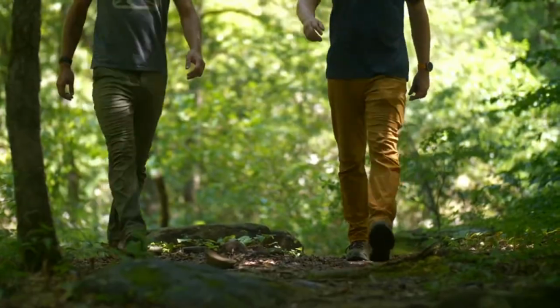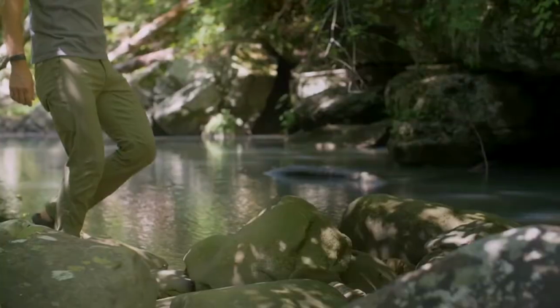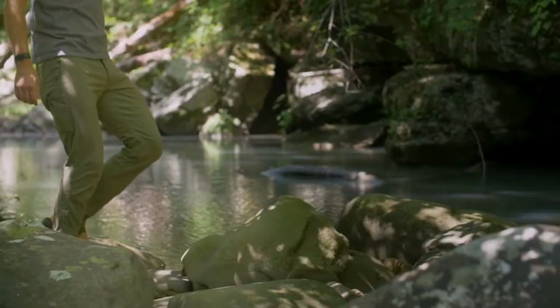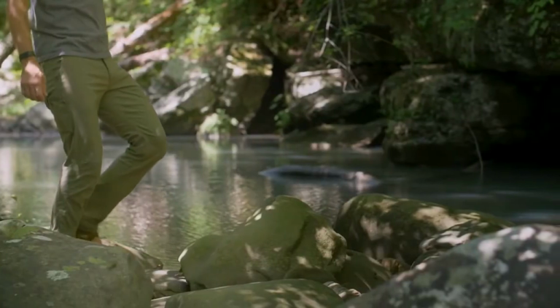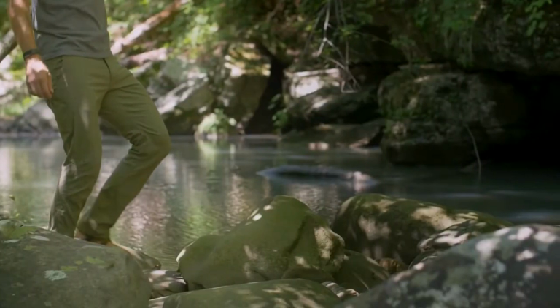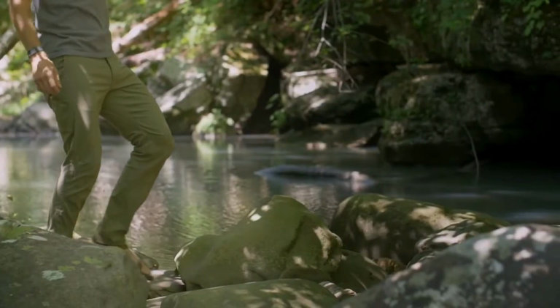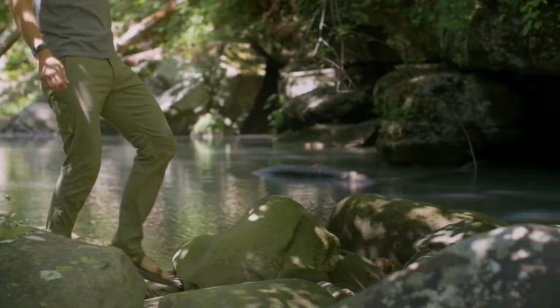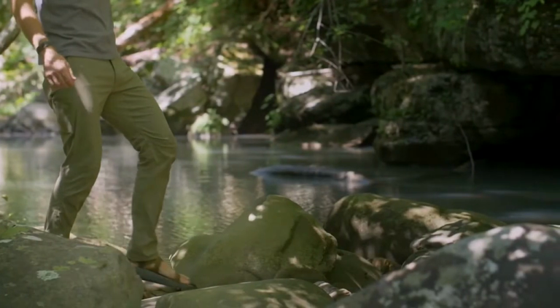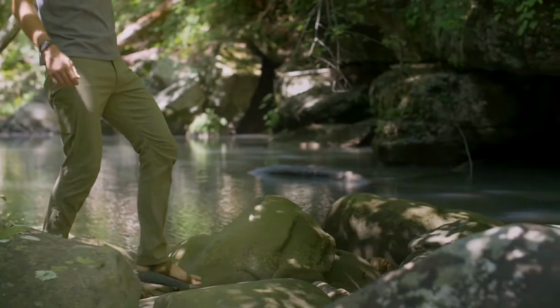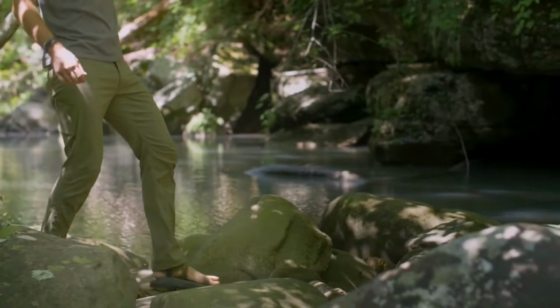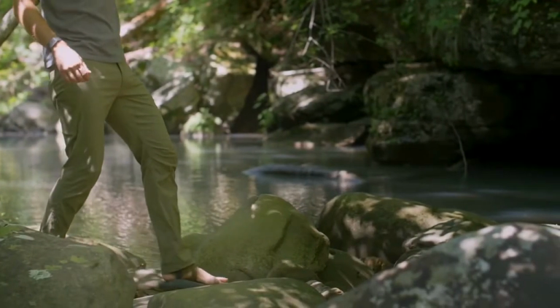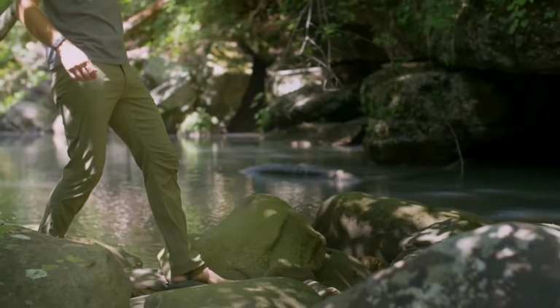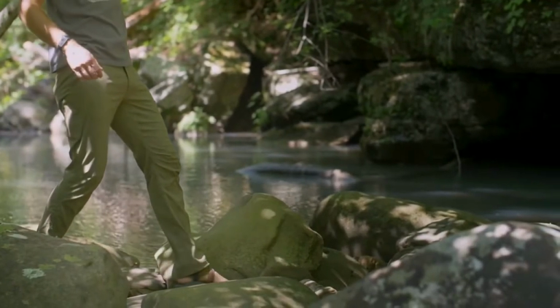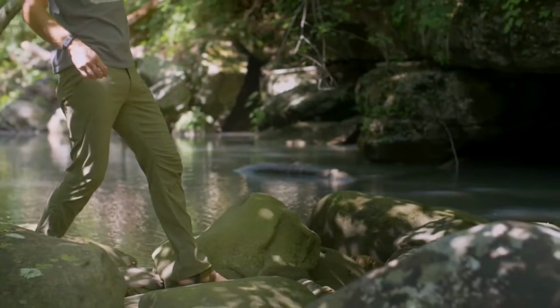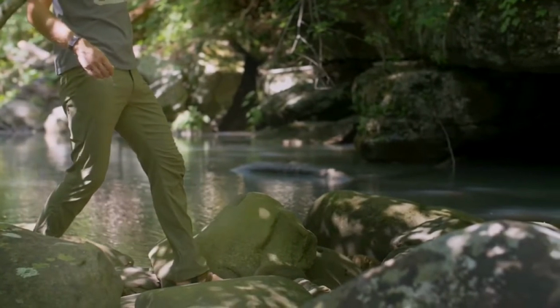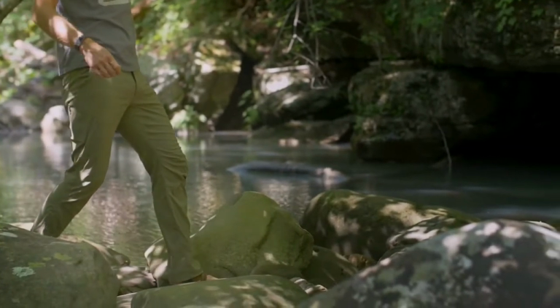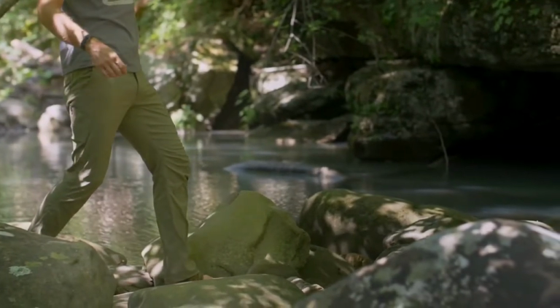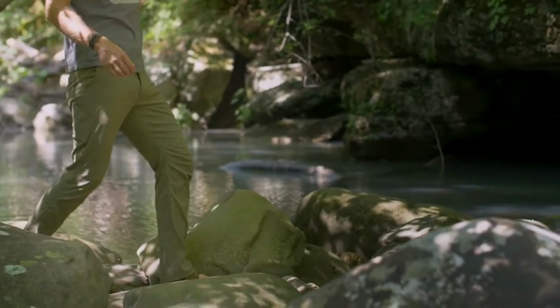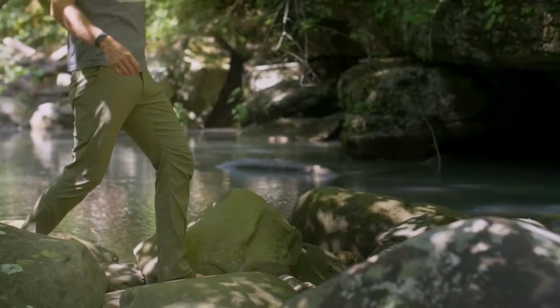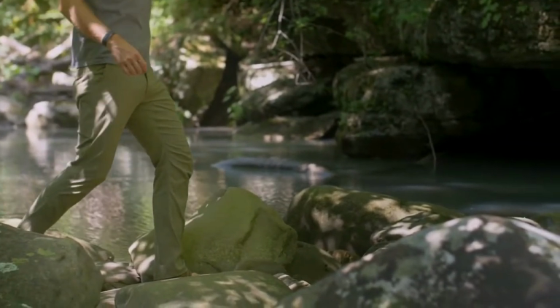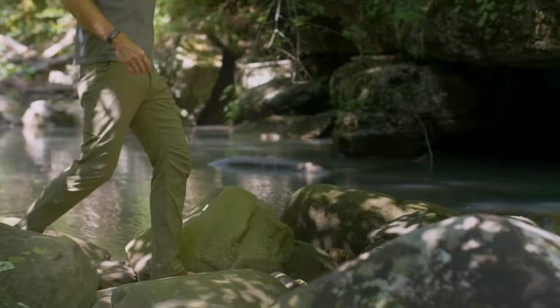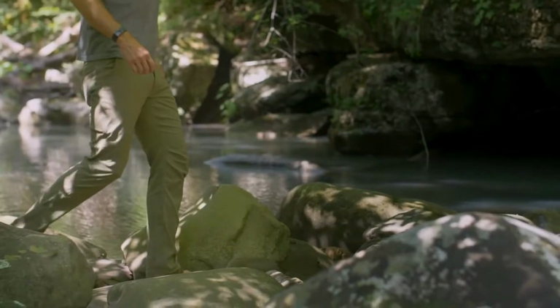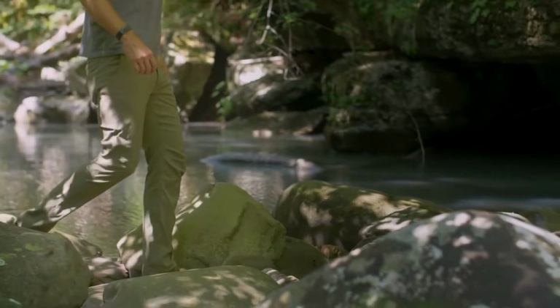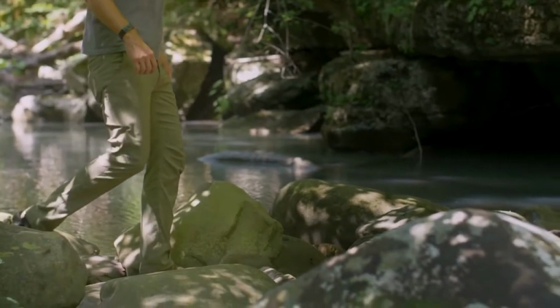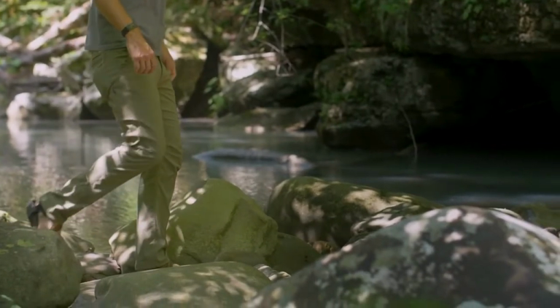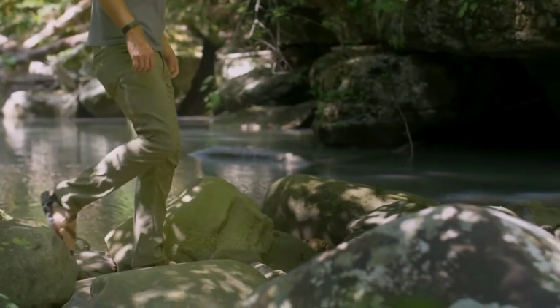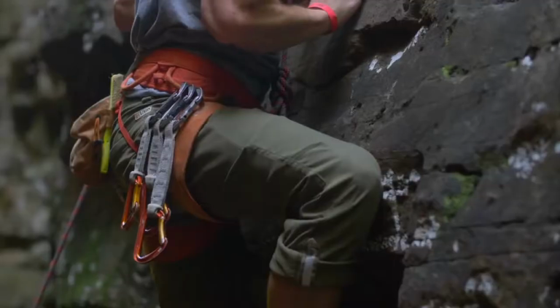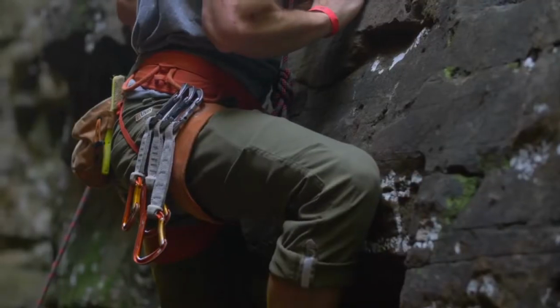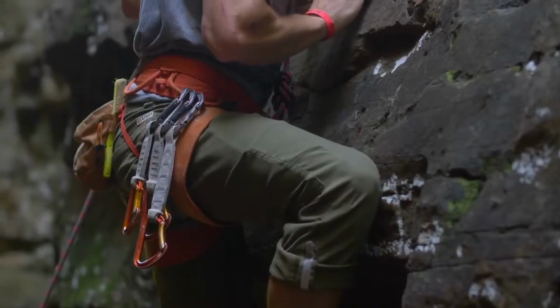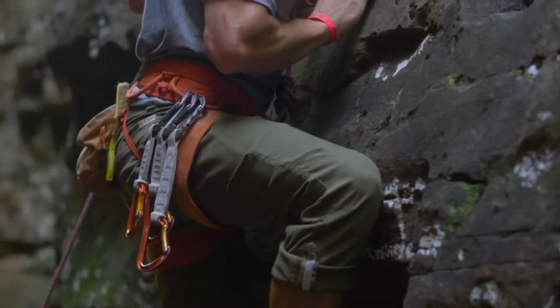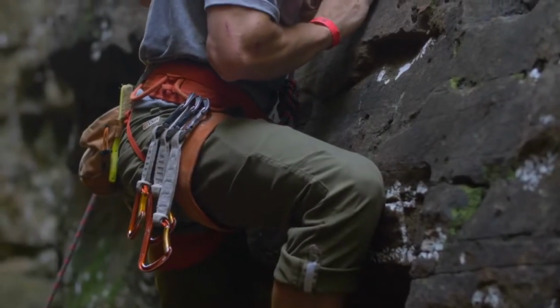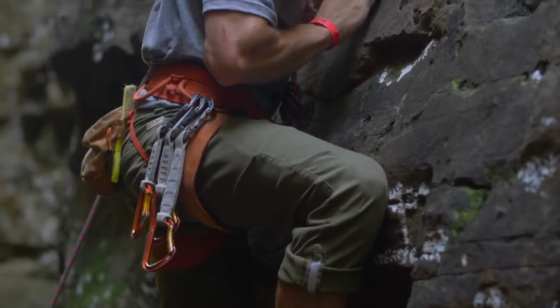The fit is timeless — a tailored, slim, straight leg with a mild taper, a mid-rise, and plenty of room for an athletic build.